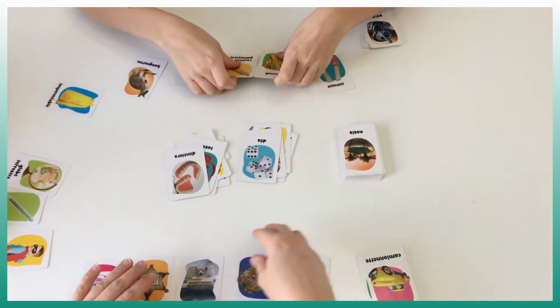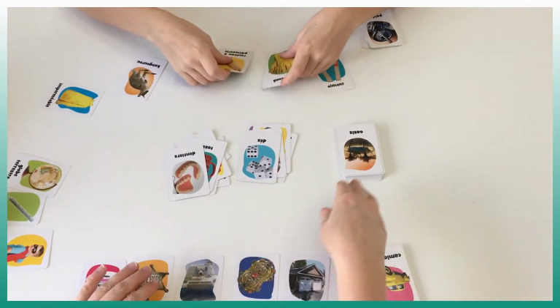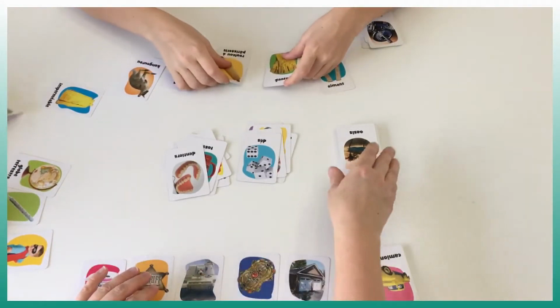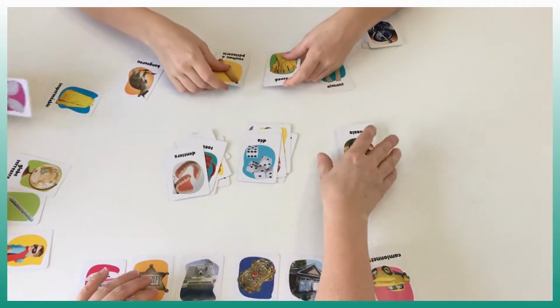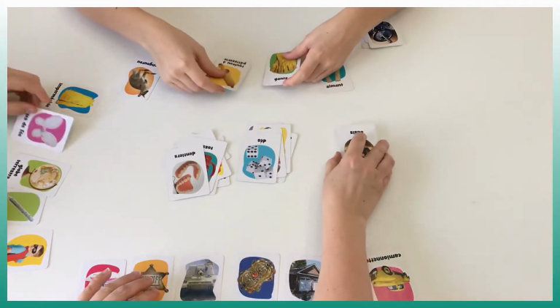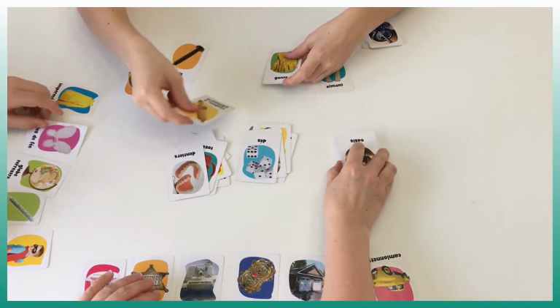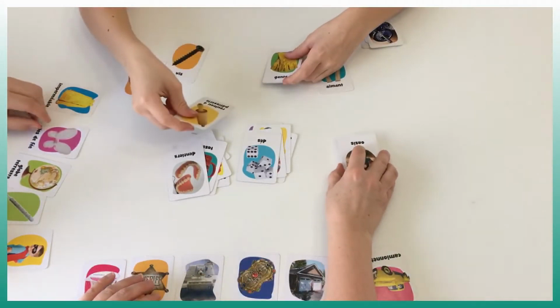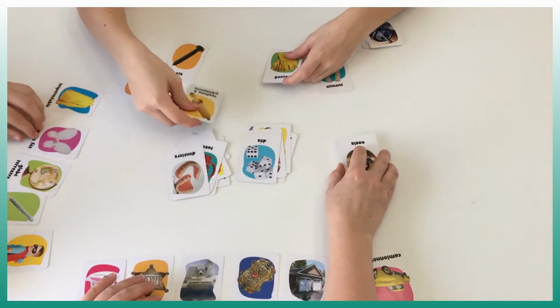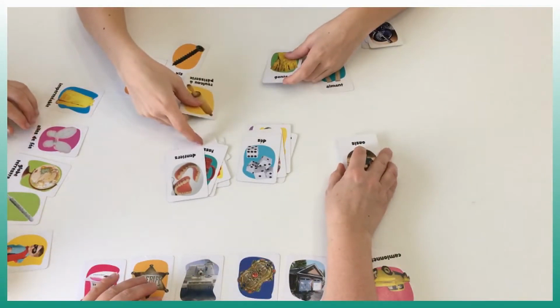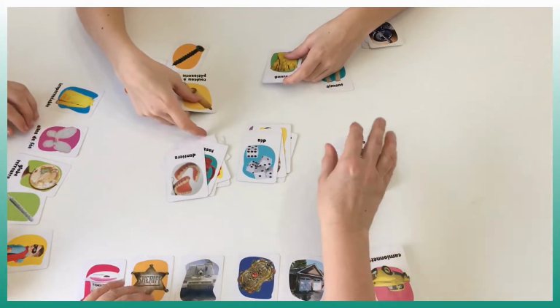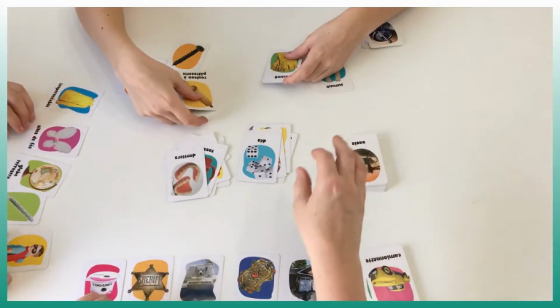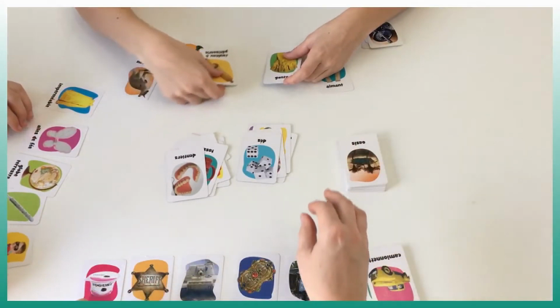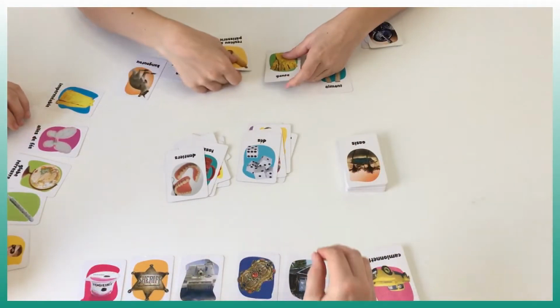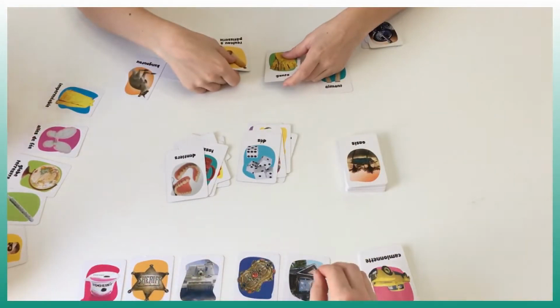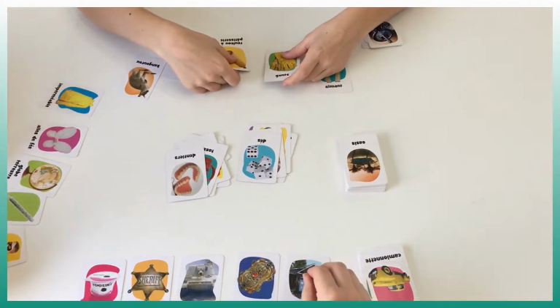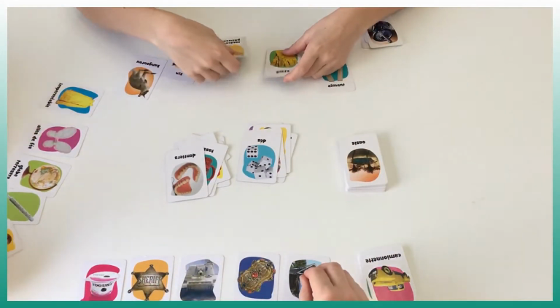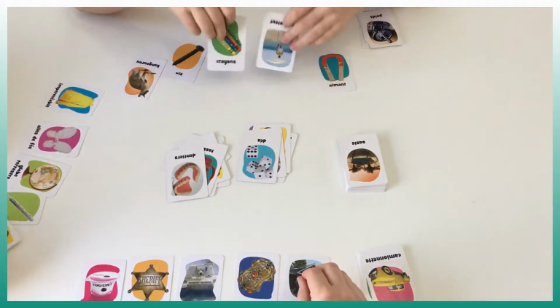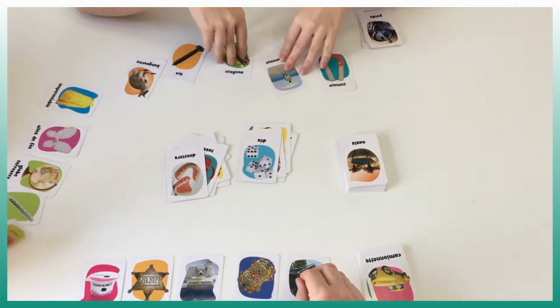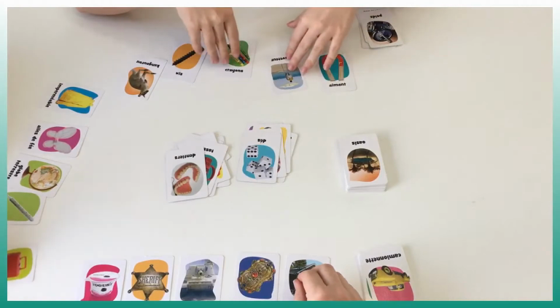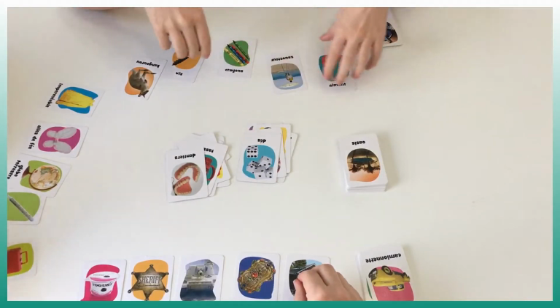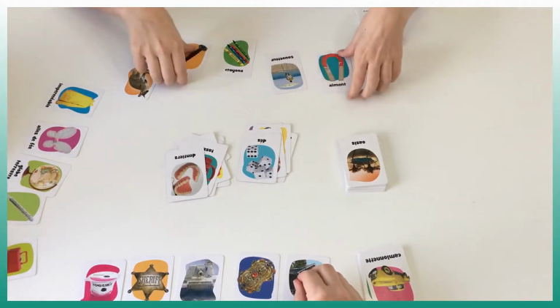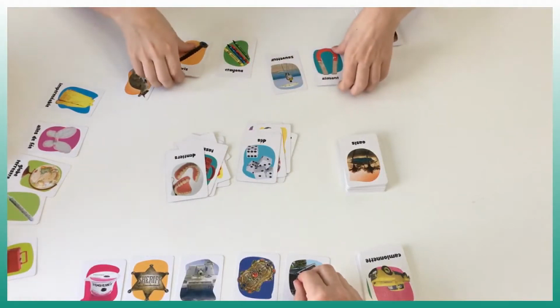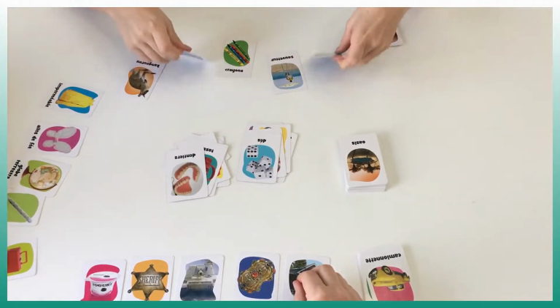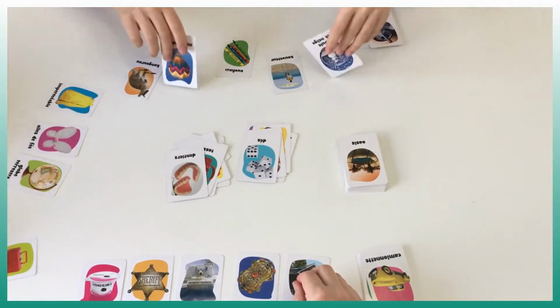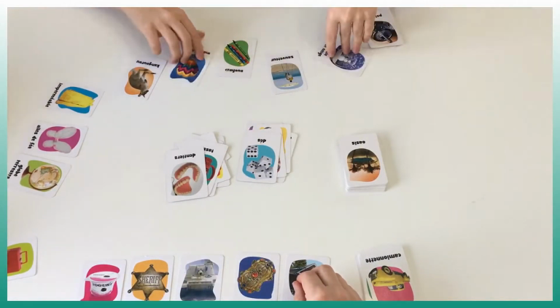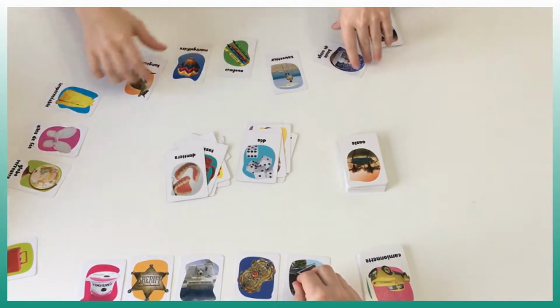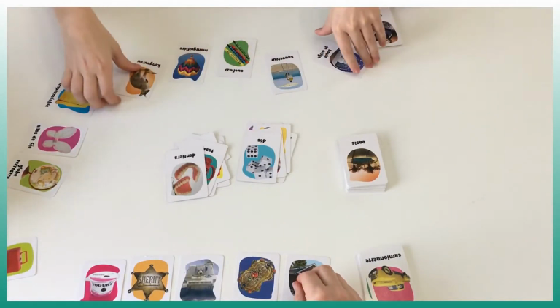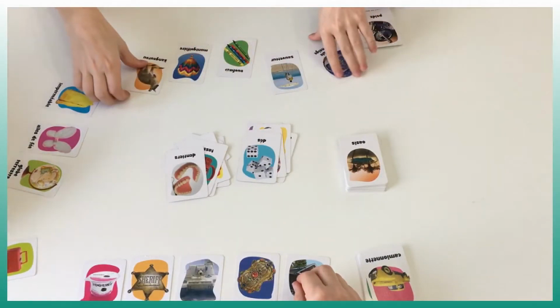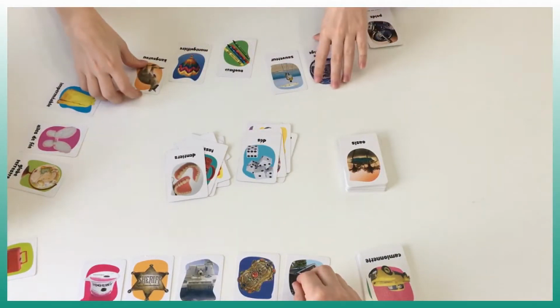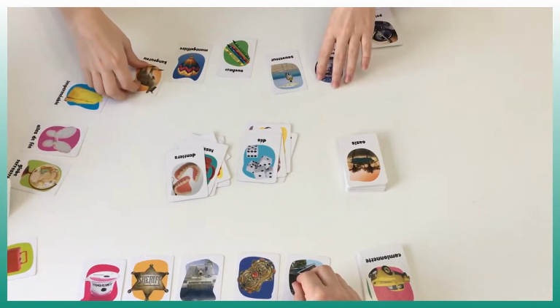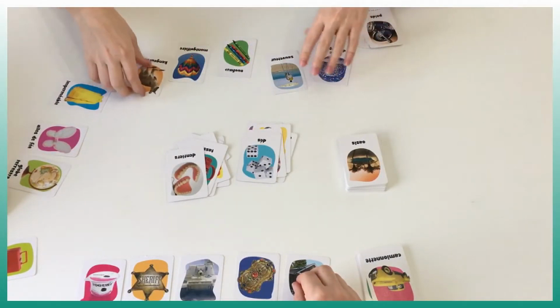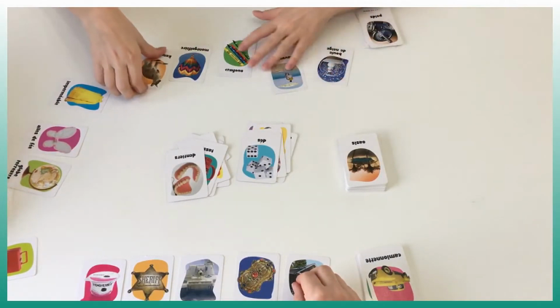Players hit a pause — cards are turned, some players can't find a valid association and pass.